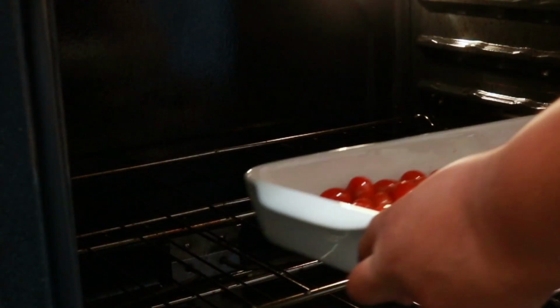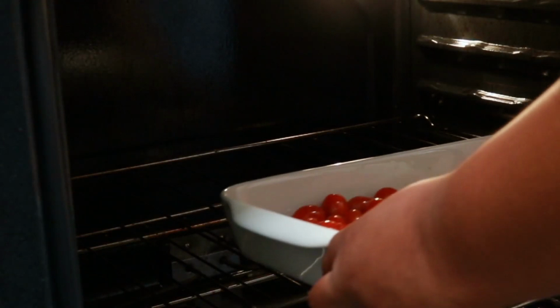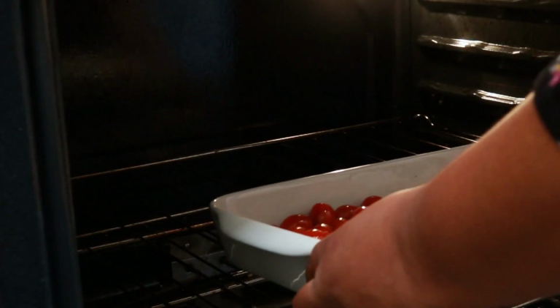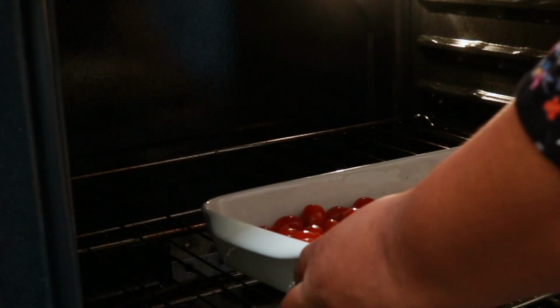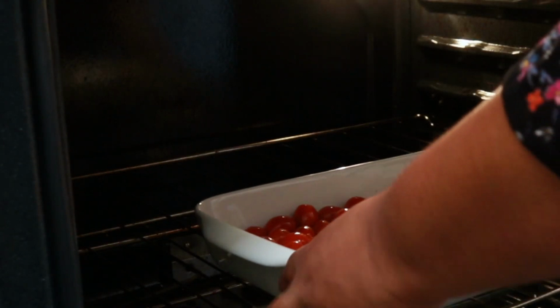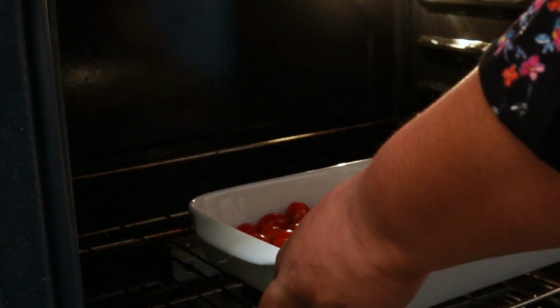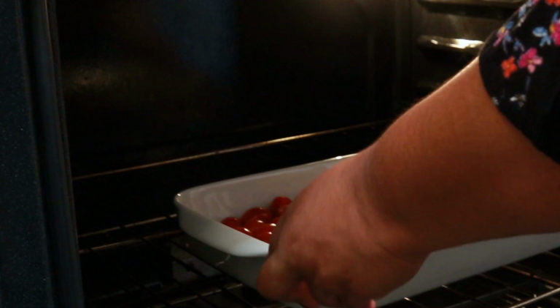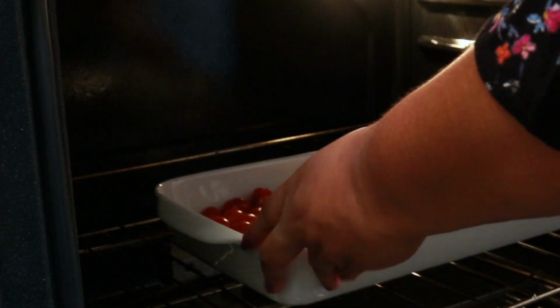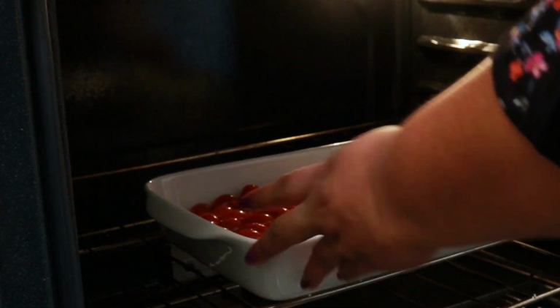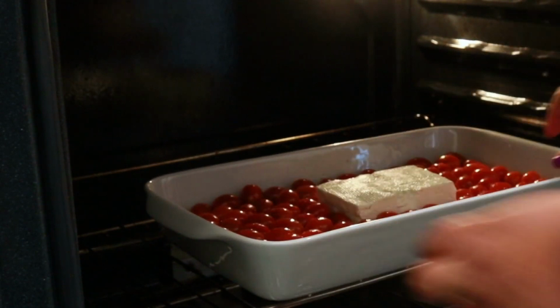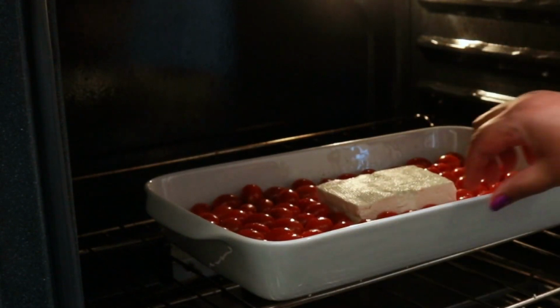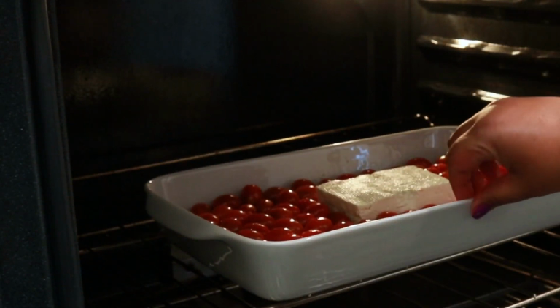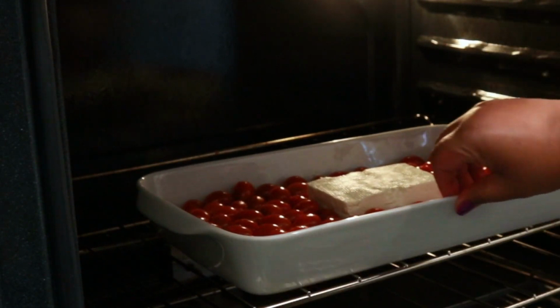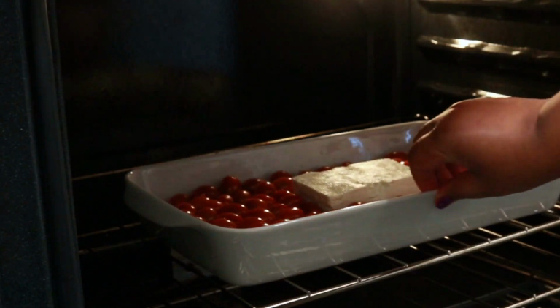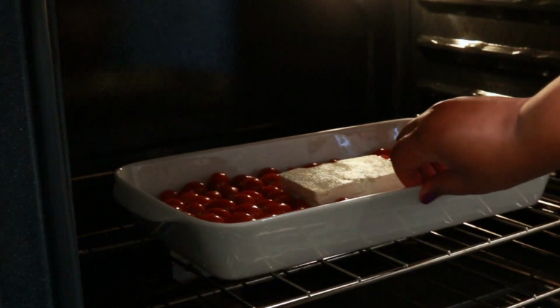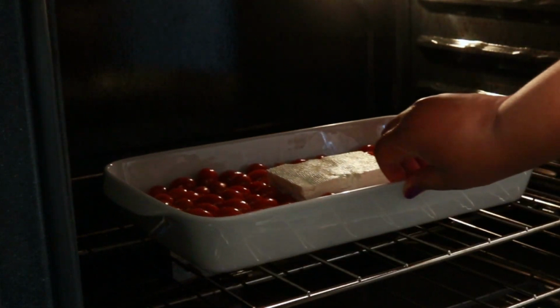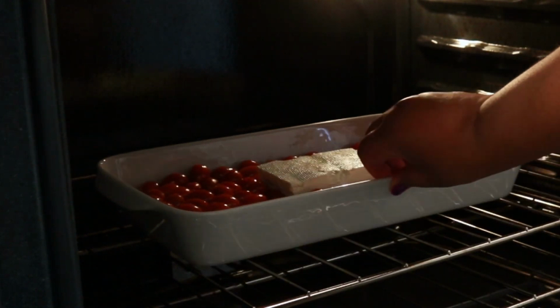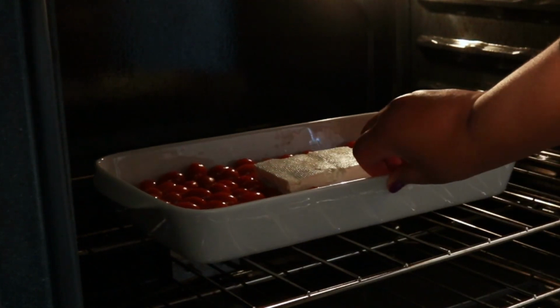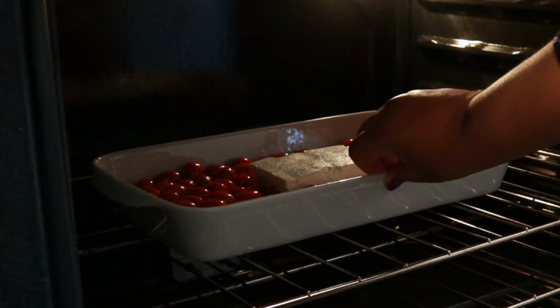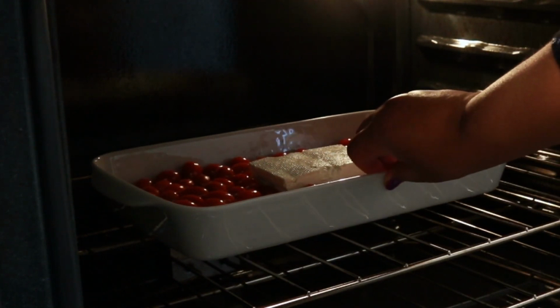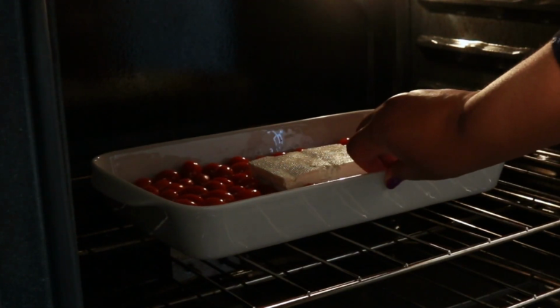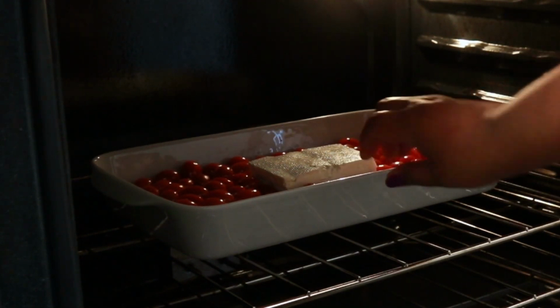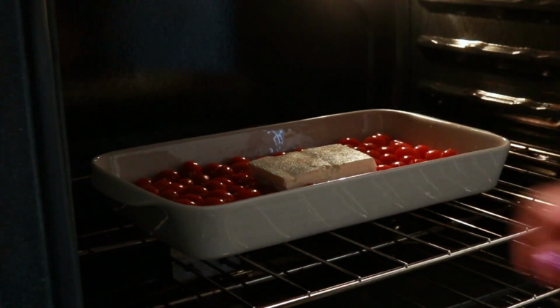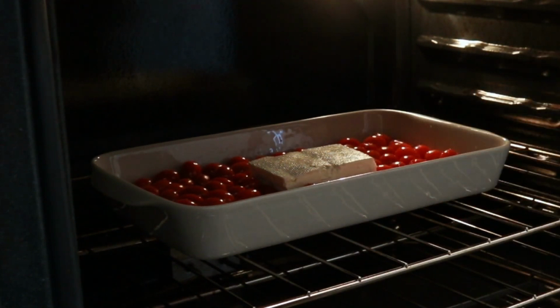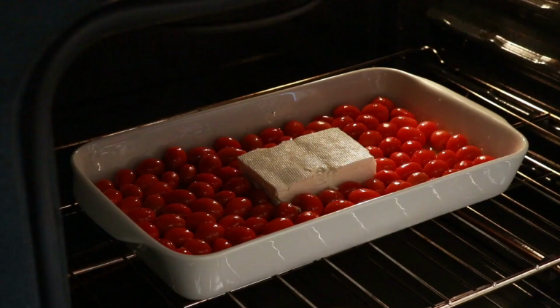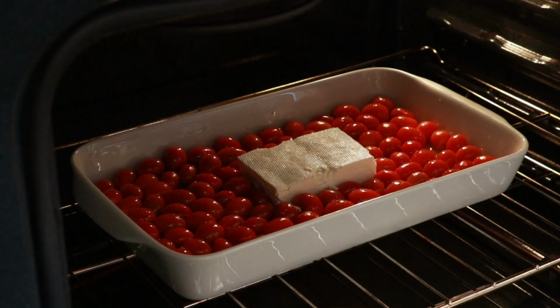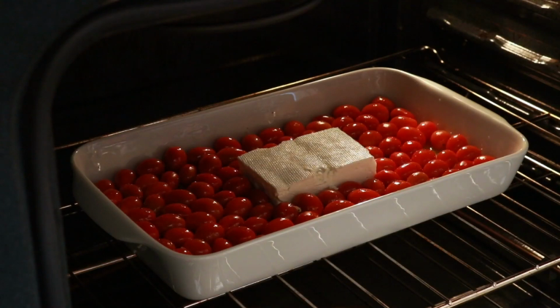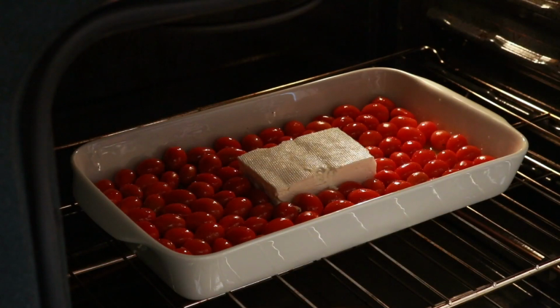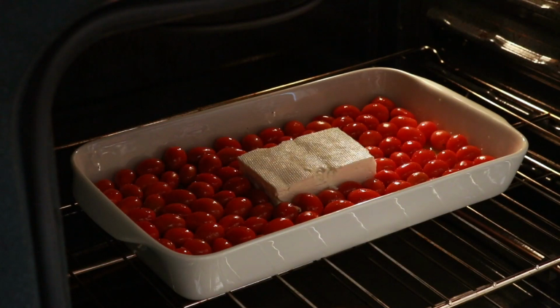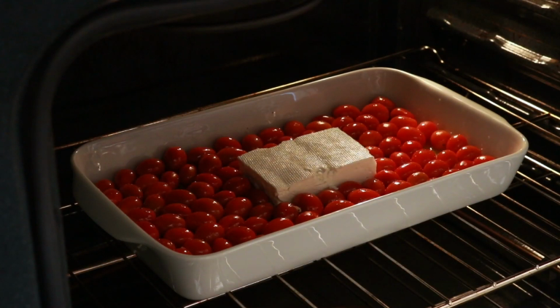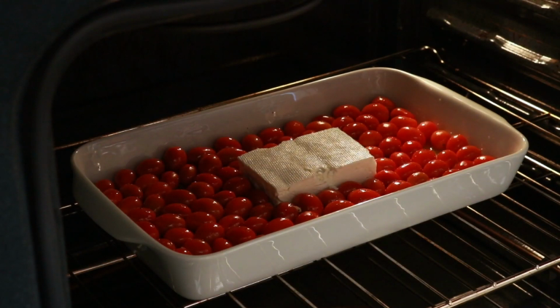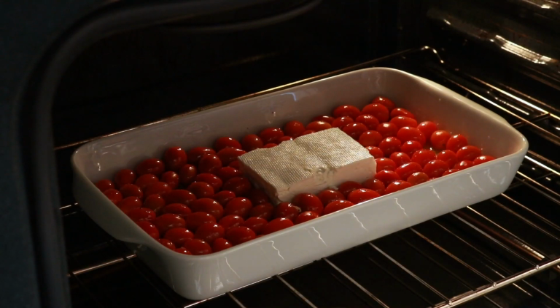Bake this in a preheated 400 degrees Fahrenheit oven for 35 minutes.